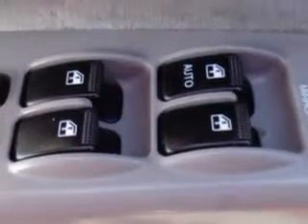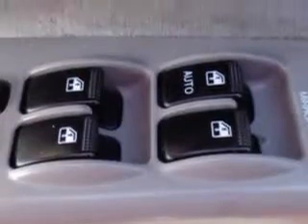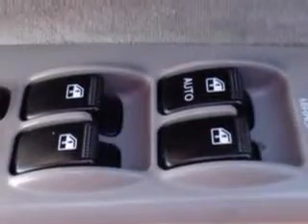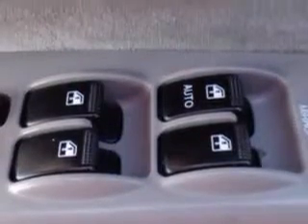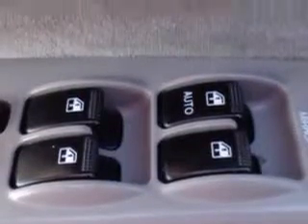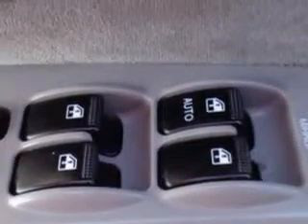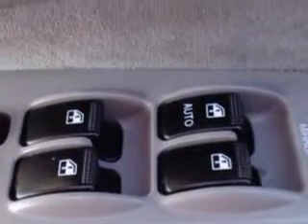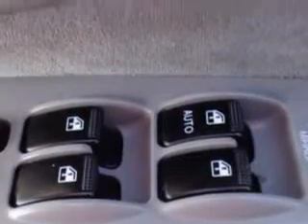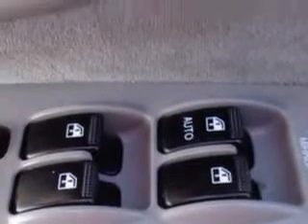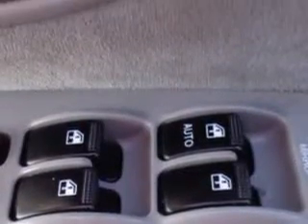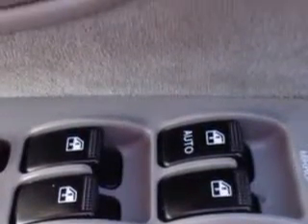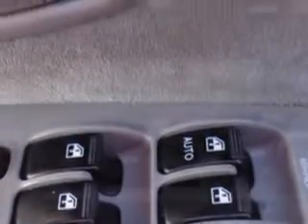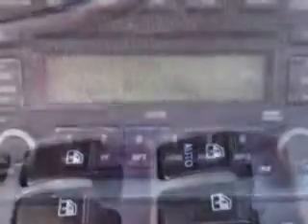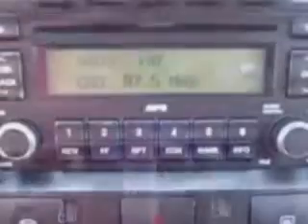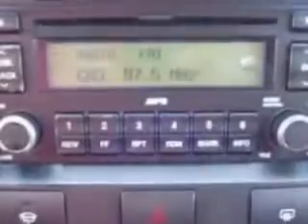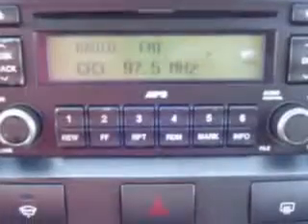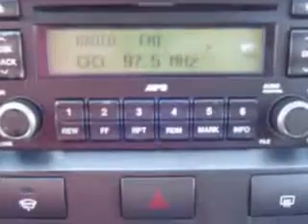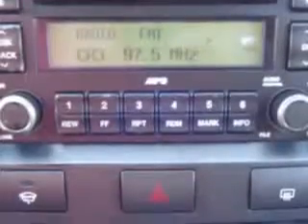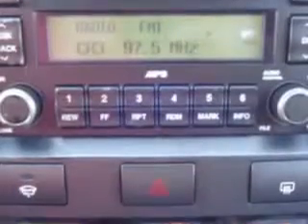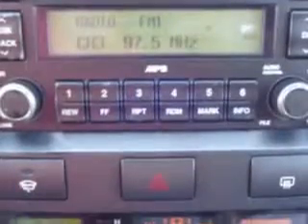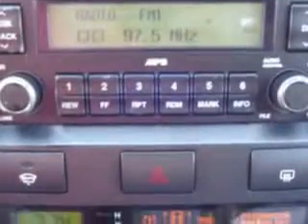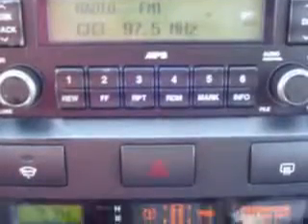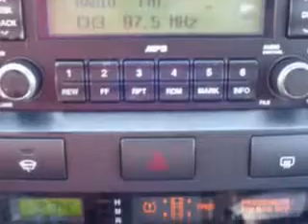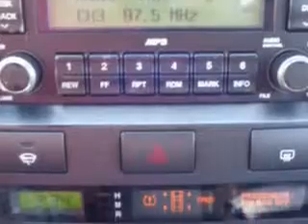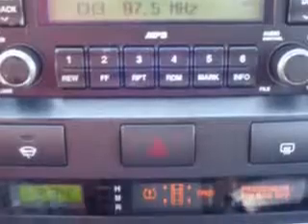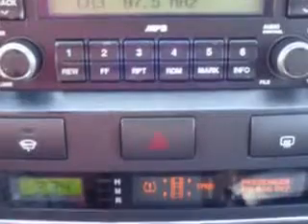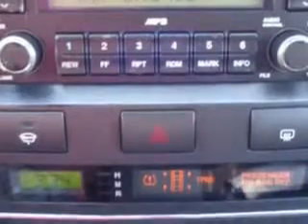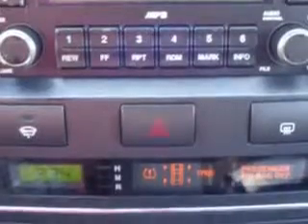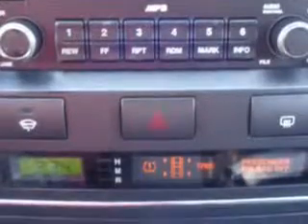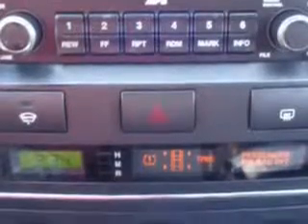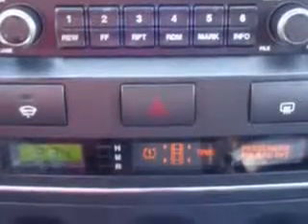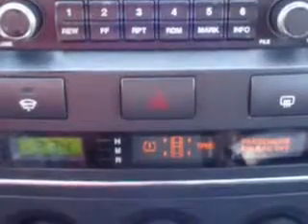Enjoy the drive and have peace of mind in this '08 Kia Sorento. See us at Grayson Hyundai today.